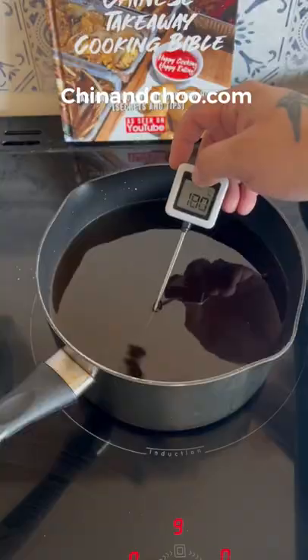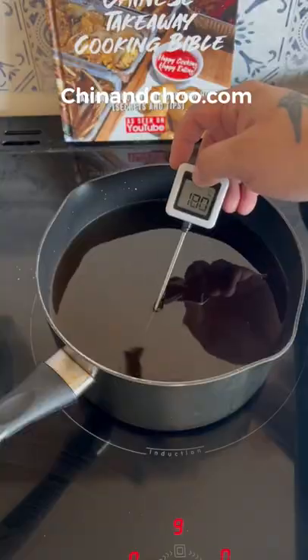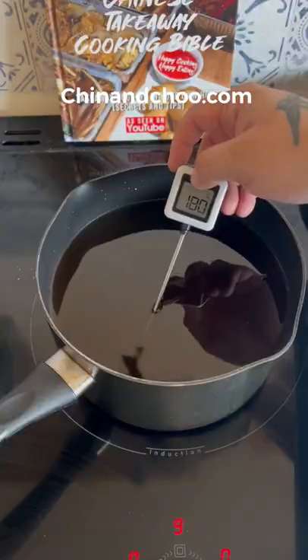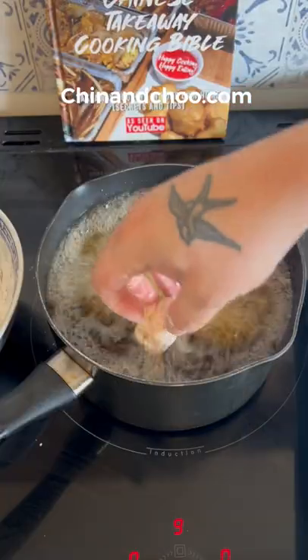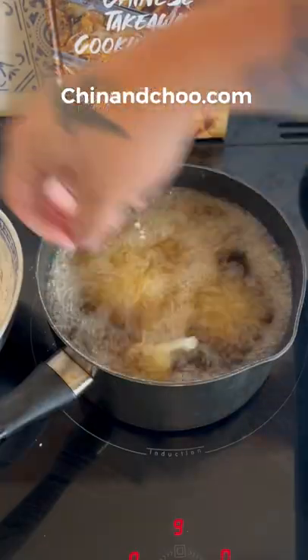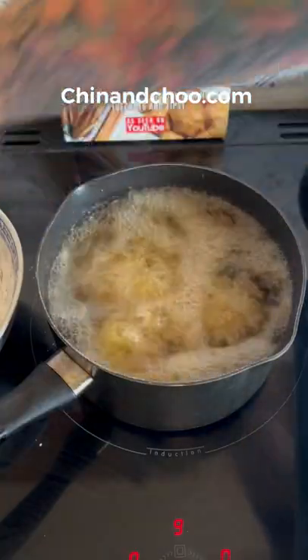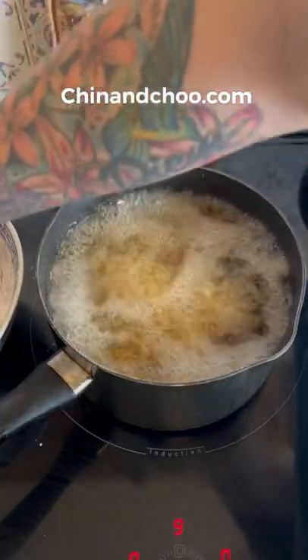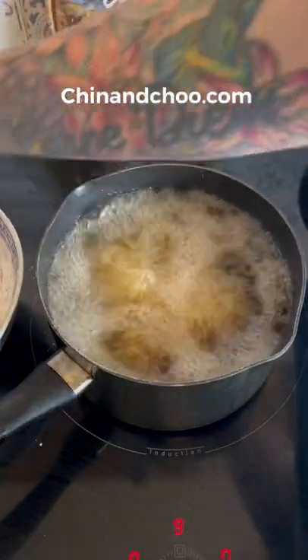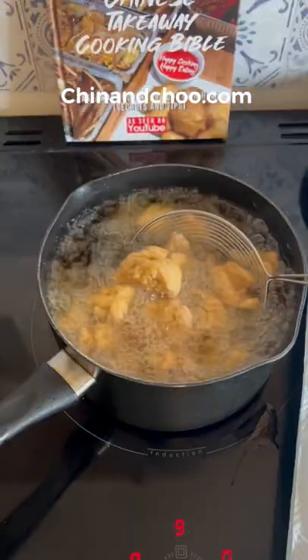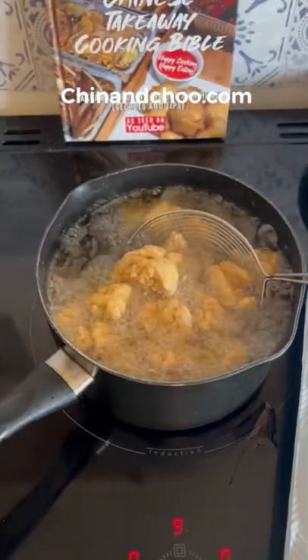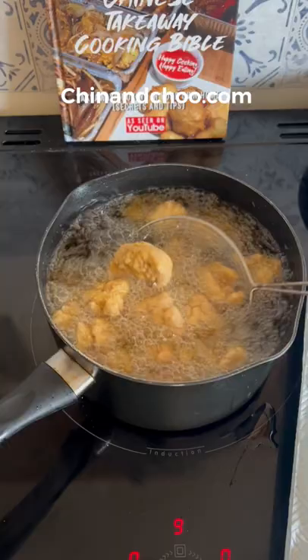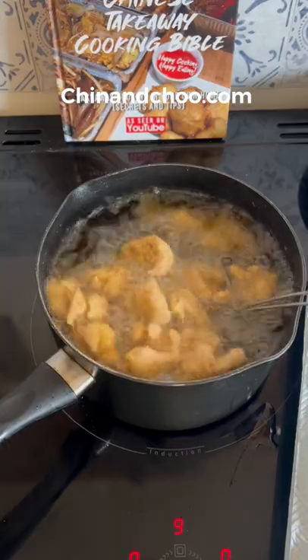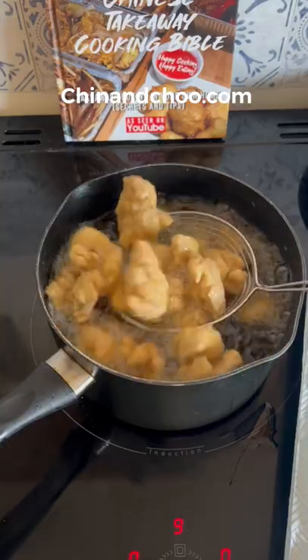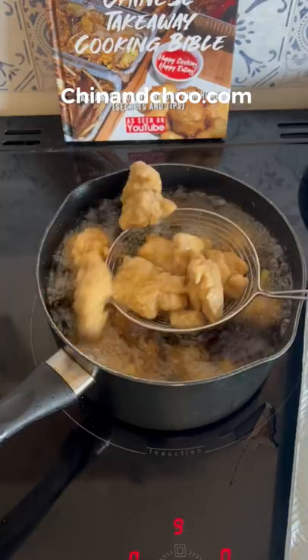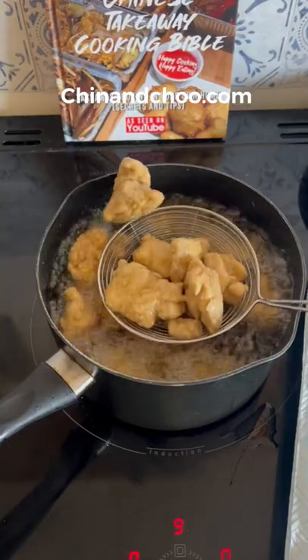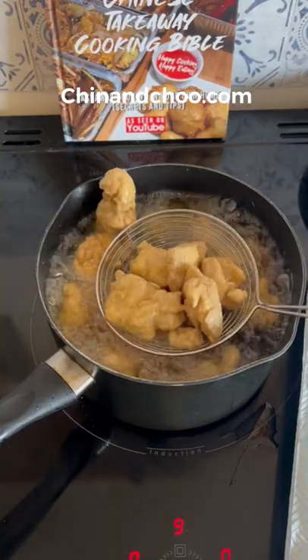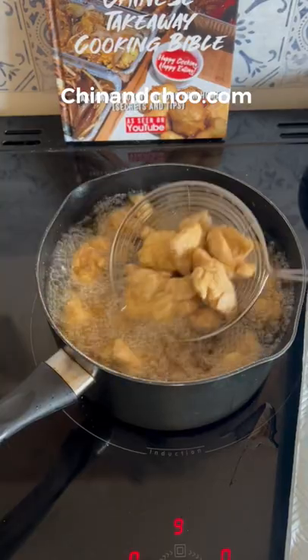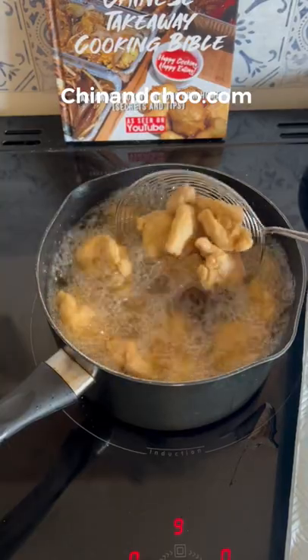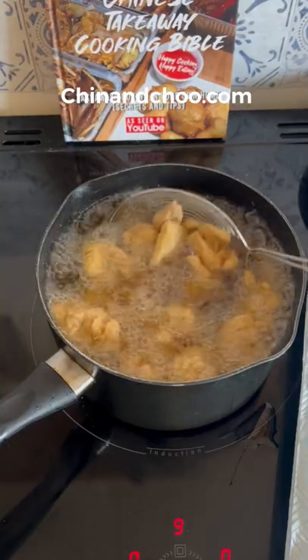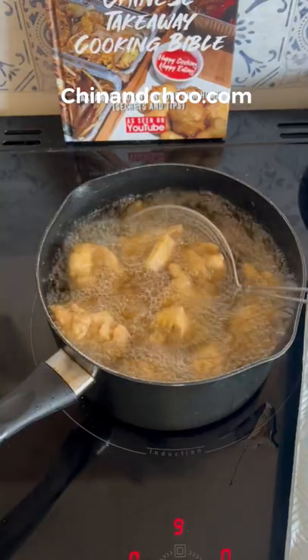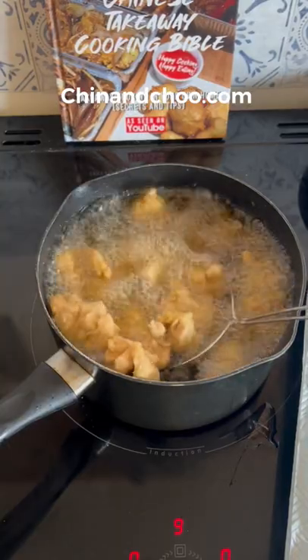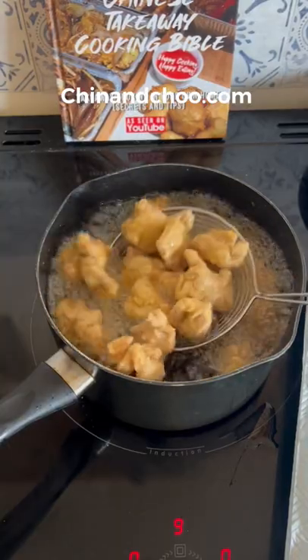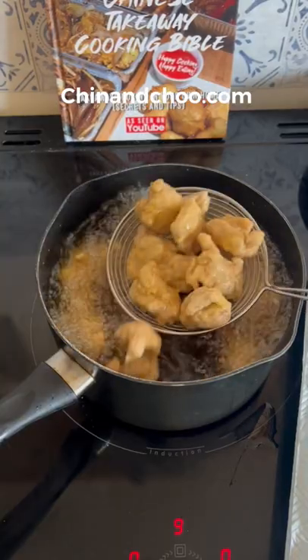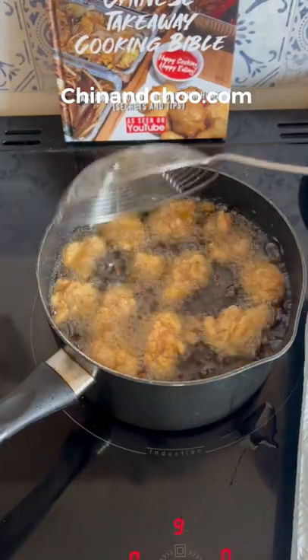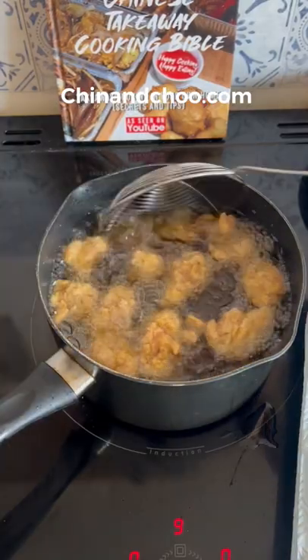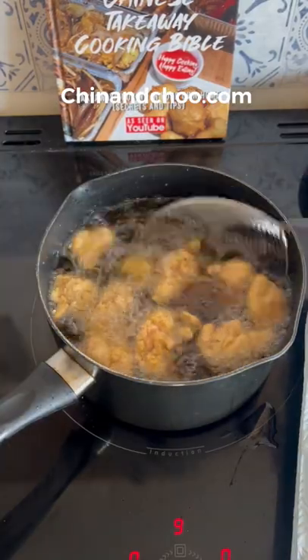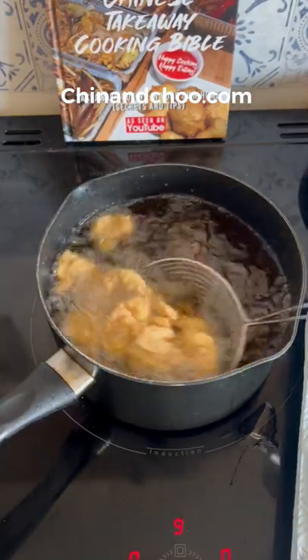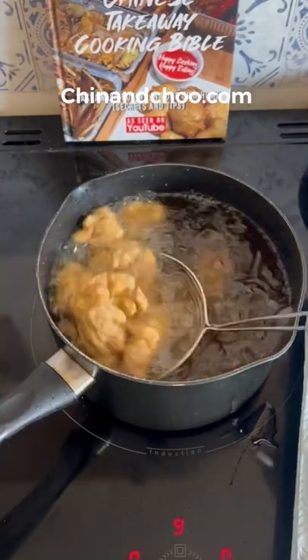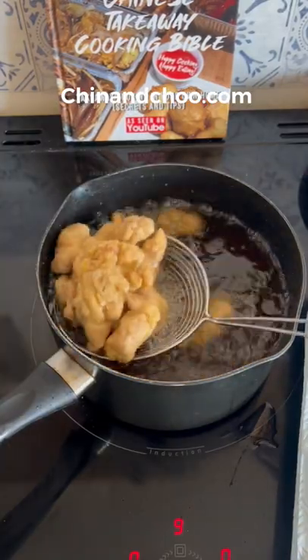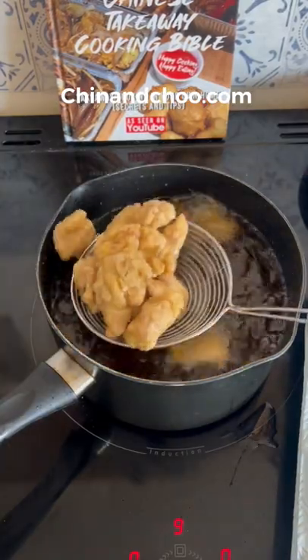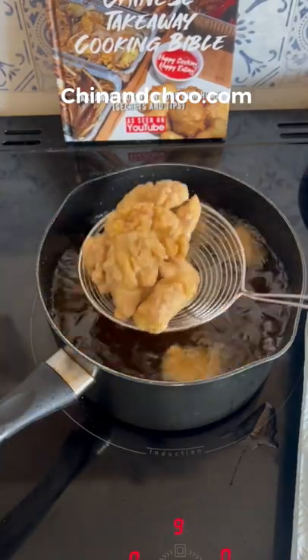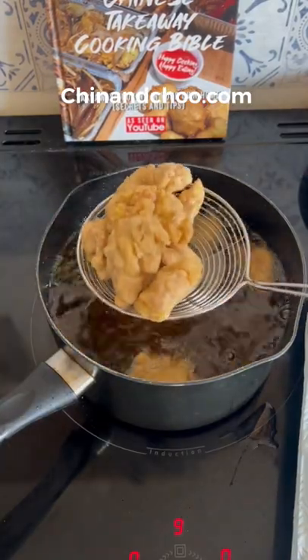Deep fry at 180 degrees in vegetable oil. Take them out when they're piping hot in the middle. Allow them to sit for 20 minutes and fry for a second time. The second fry makes them extra crispy.